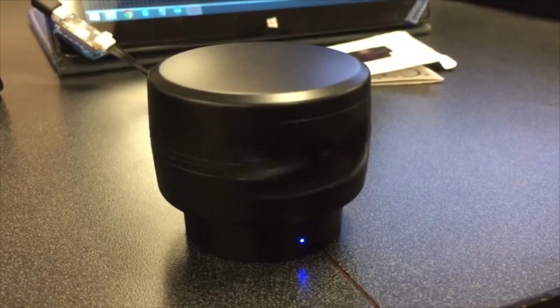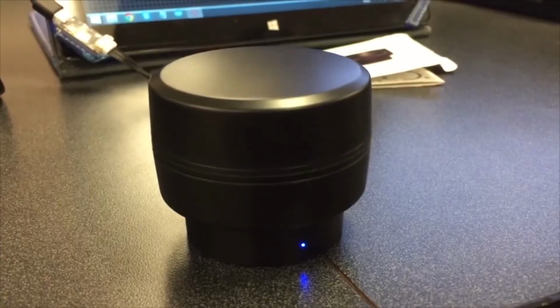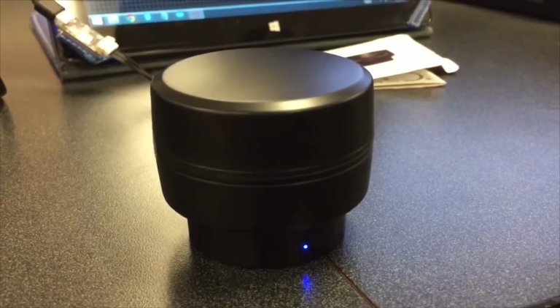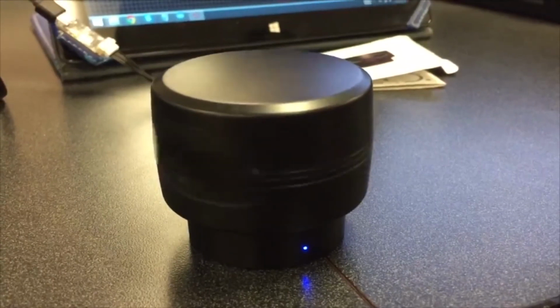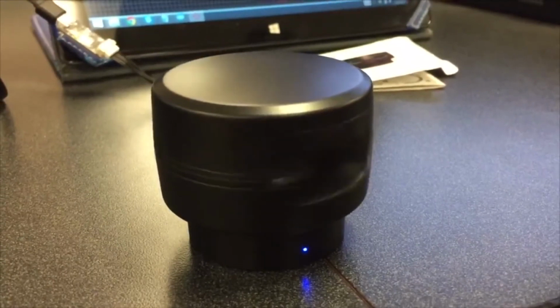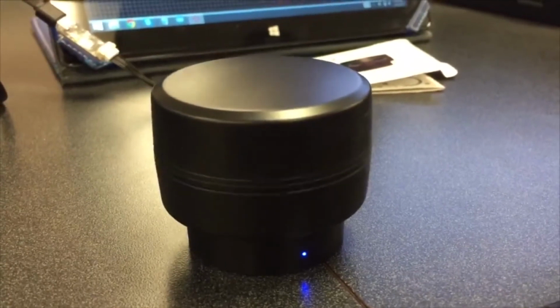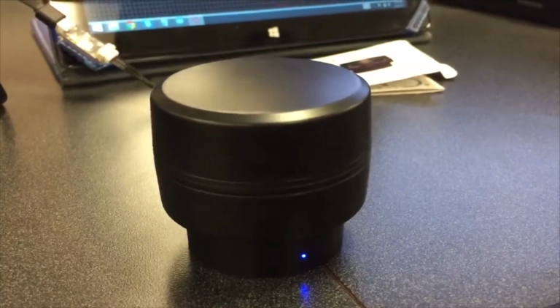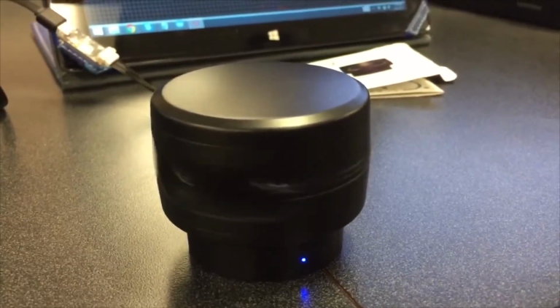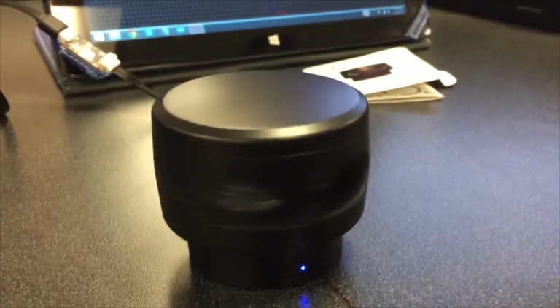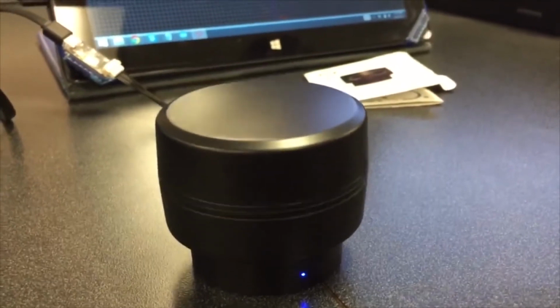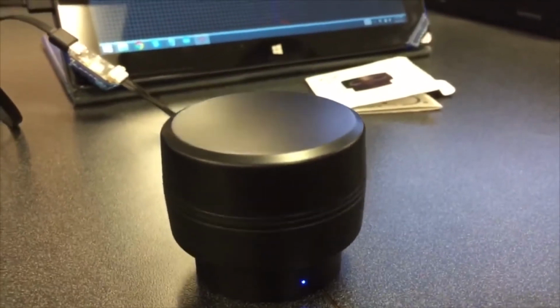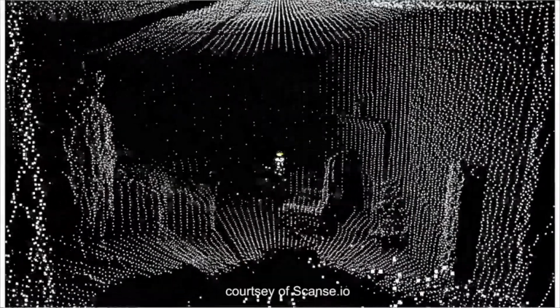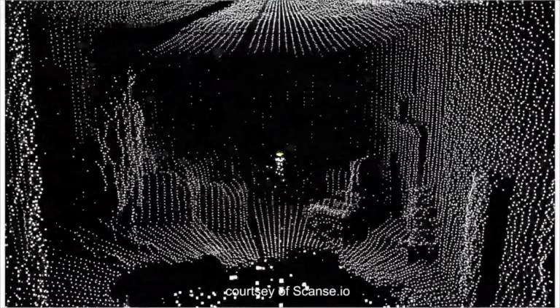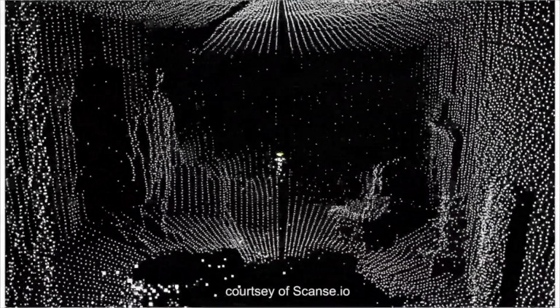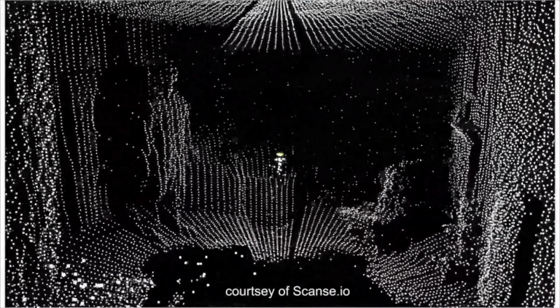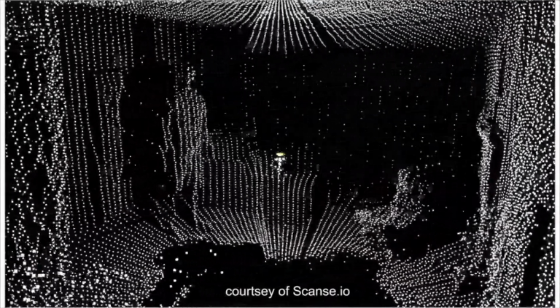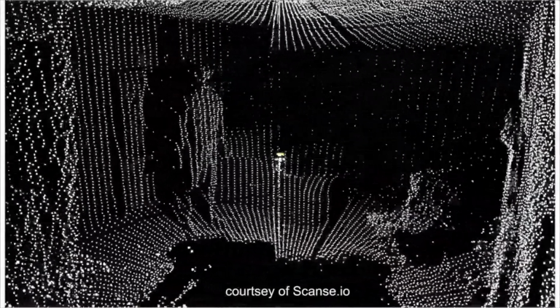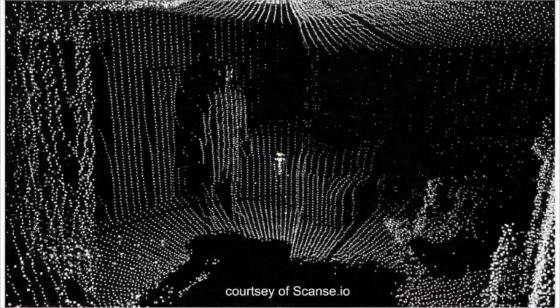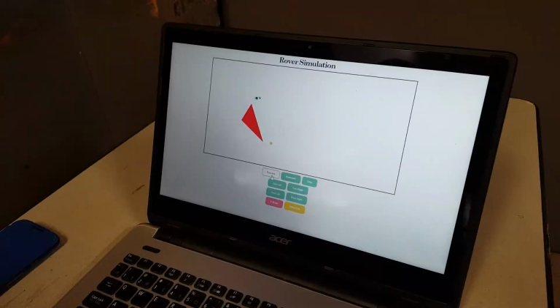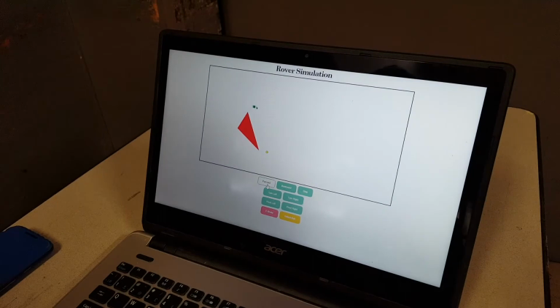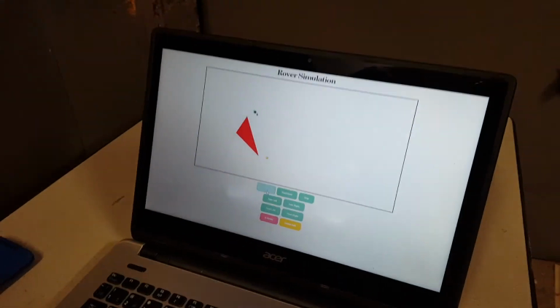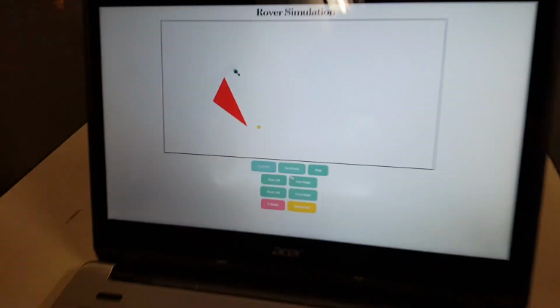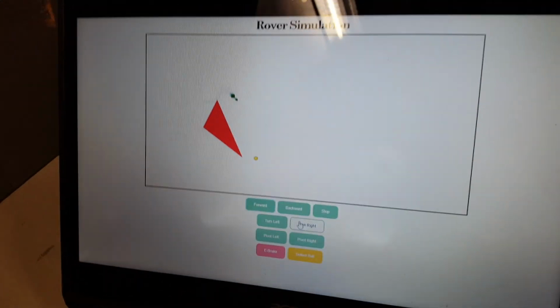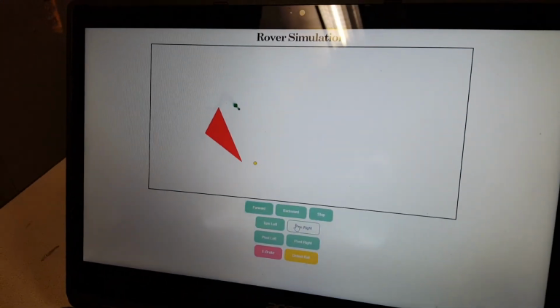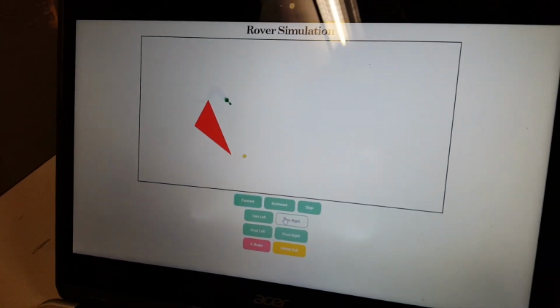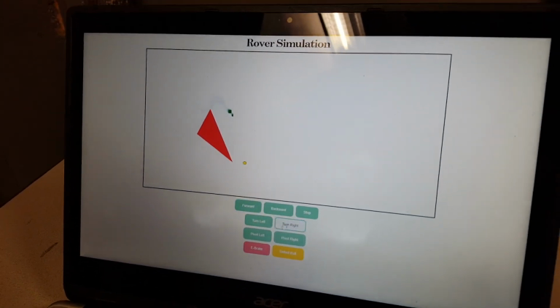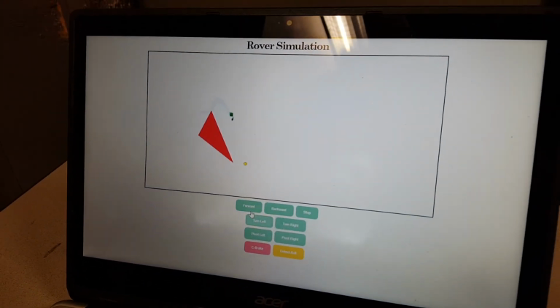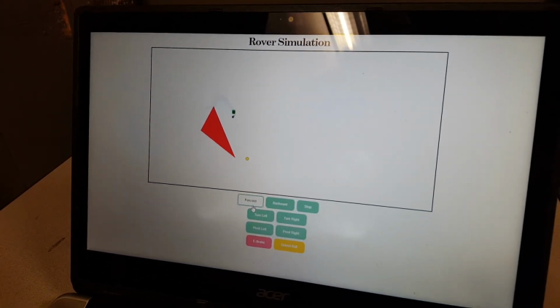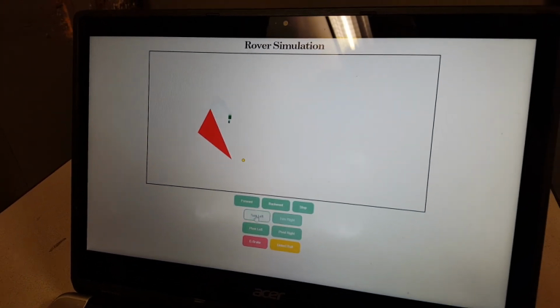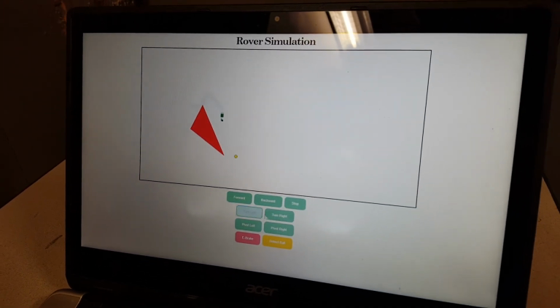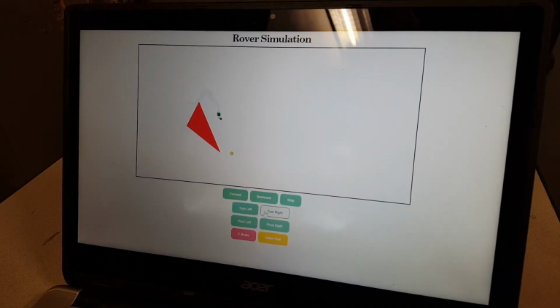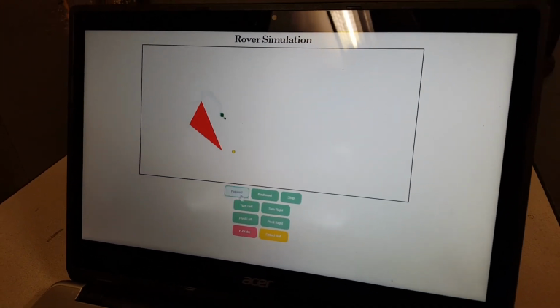We're also using our 3D LiDAR from our sponsors at Scanse for obstacle detection. So far, our system has been tested in a simulation environment to refine our computer vision, path planning, and path tracking algorithms on last year's rover Phoenix as our testbed.